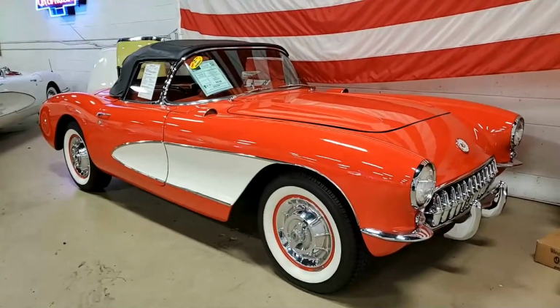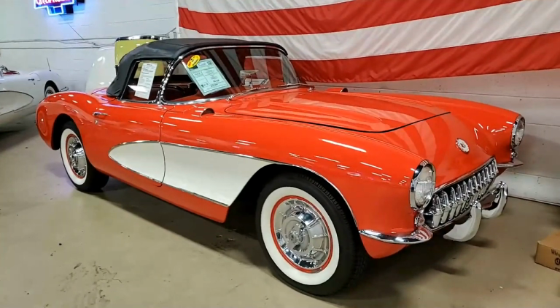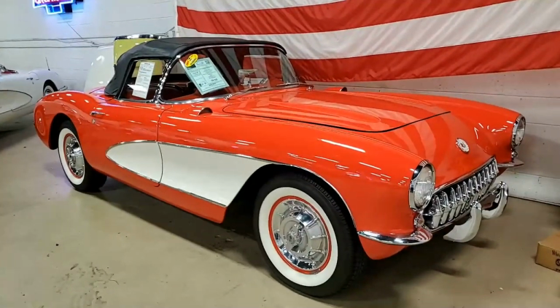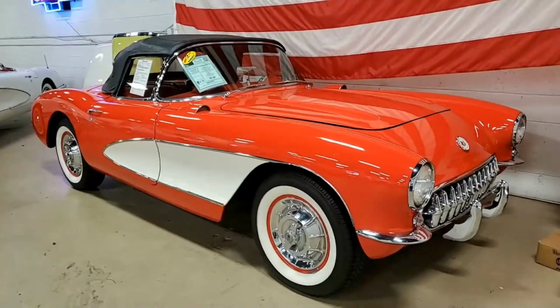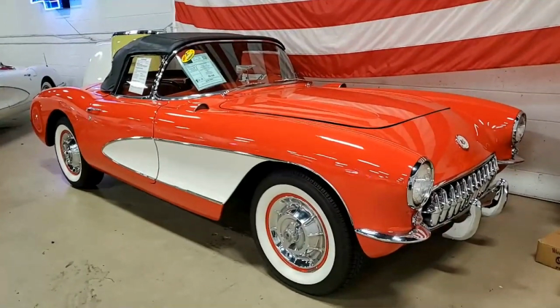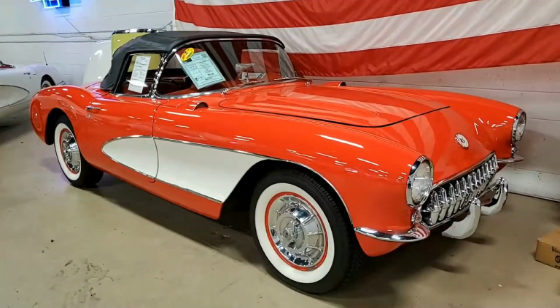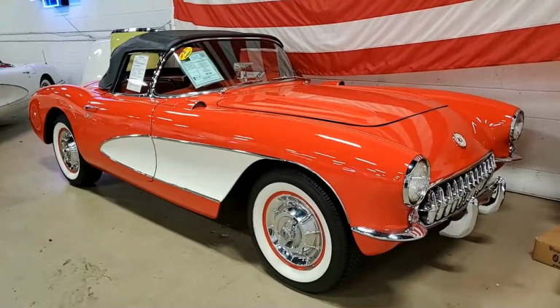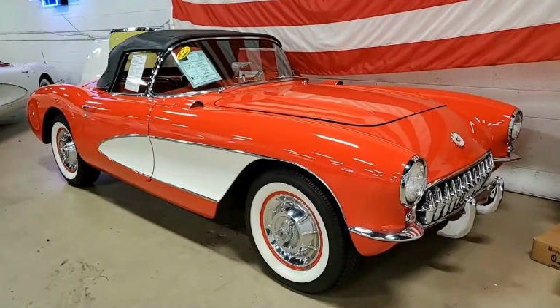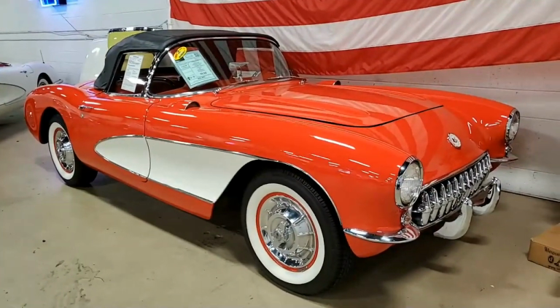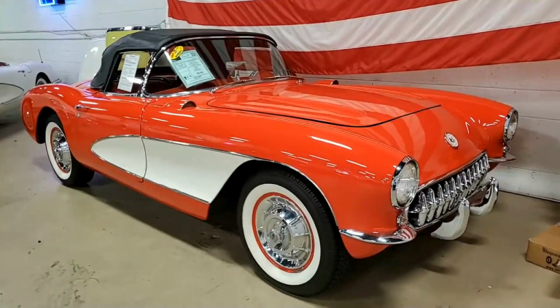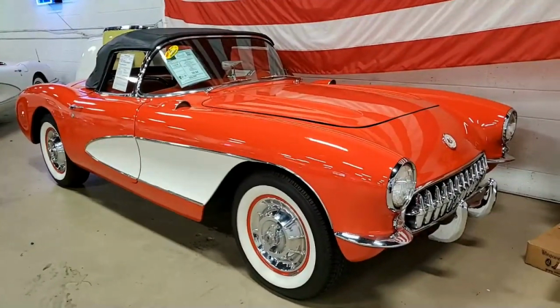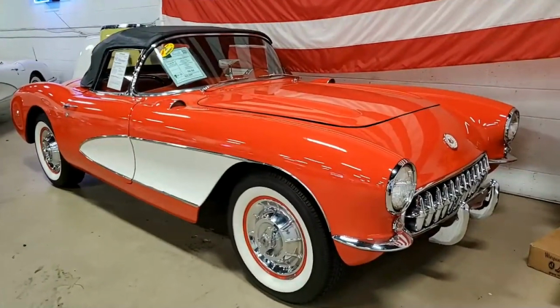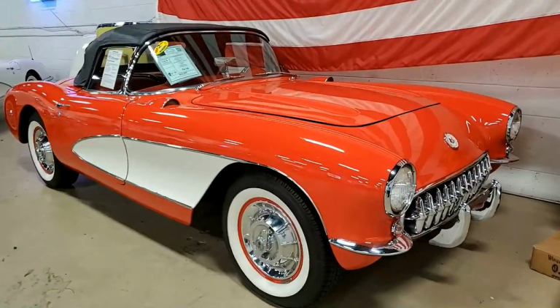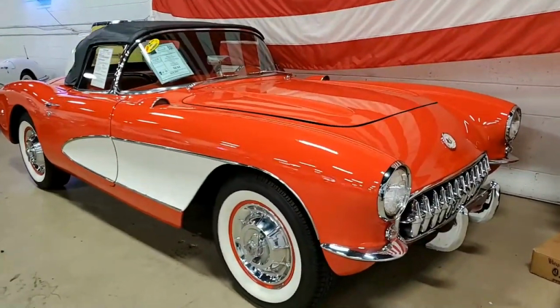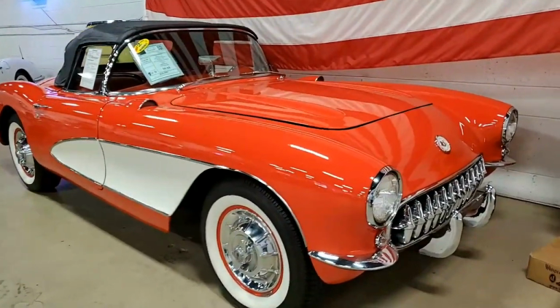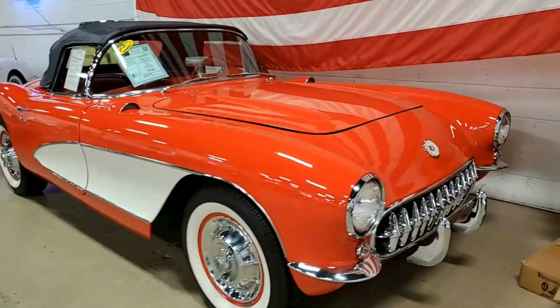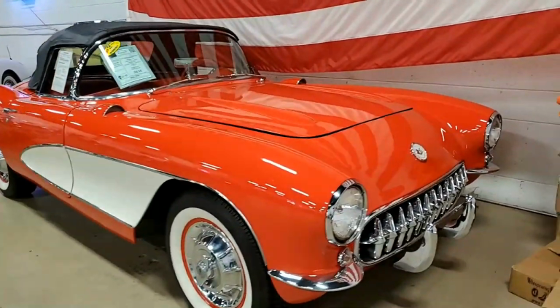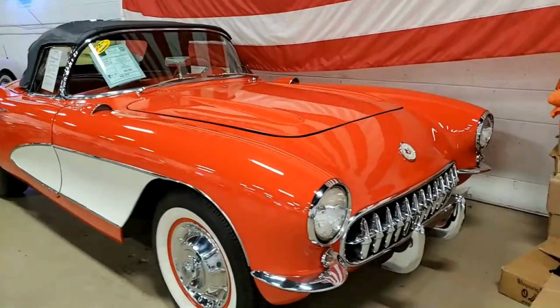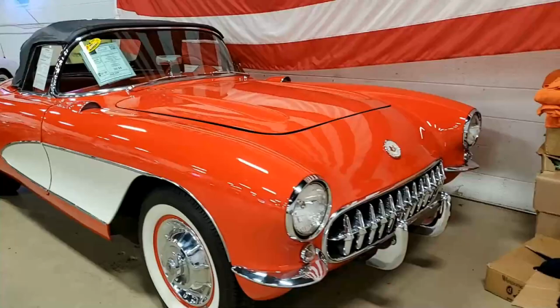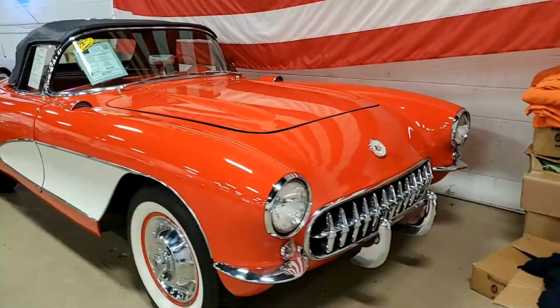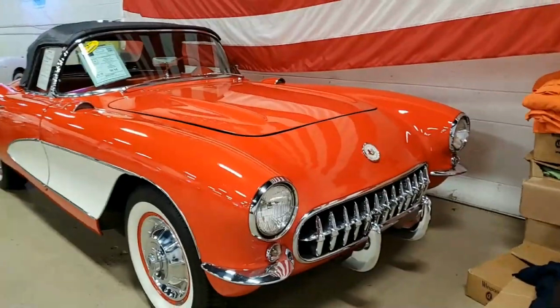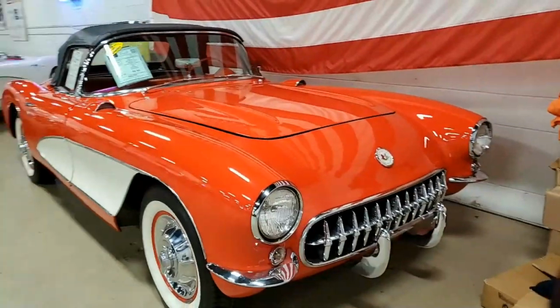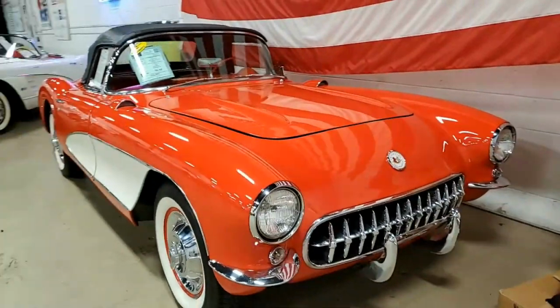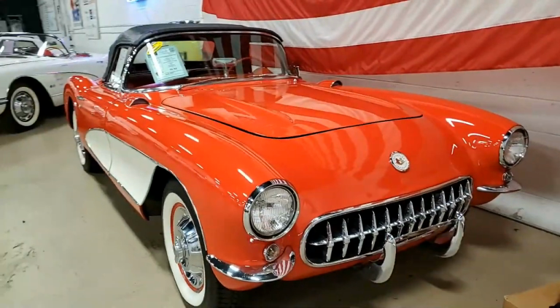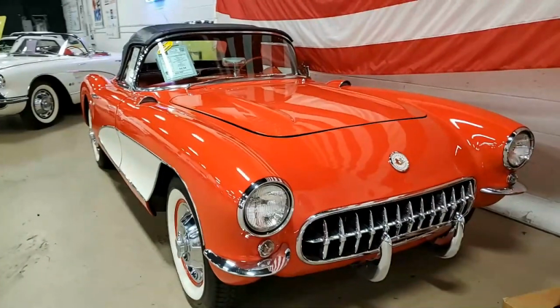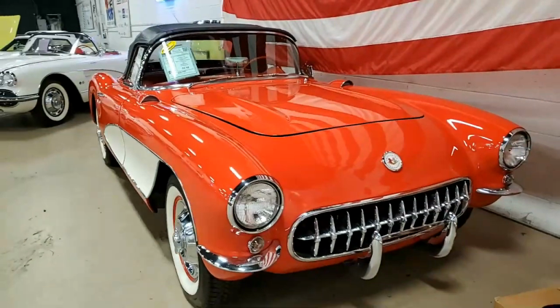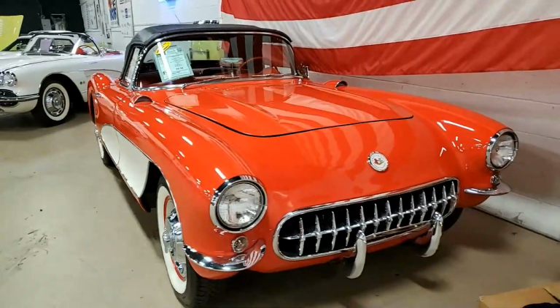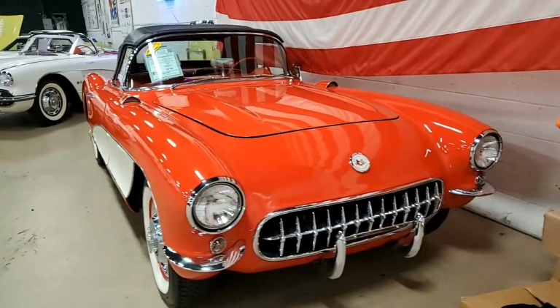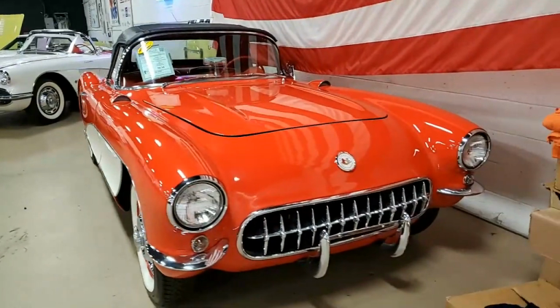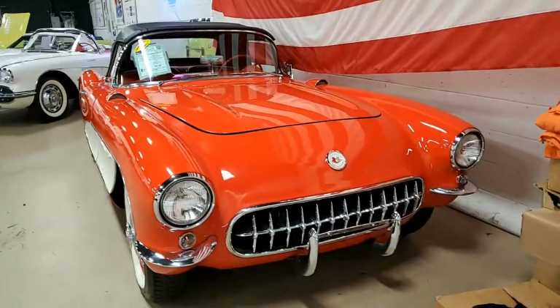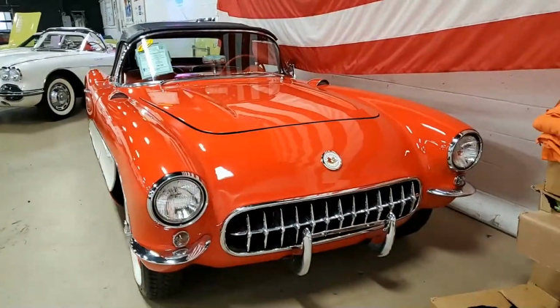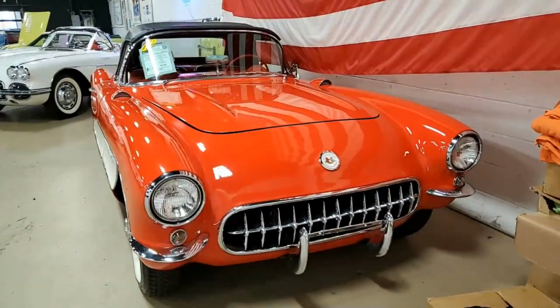This is a very classic car in that Venetian red with the white coves, red vinyl interior, and it has a black convertible top.